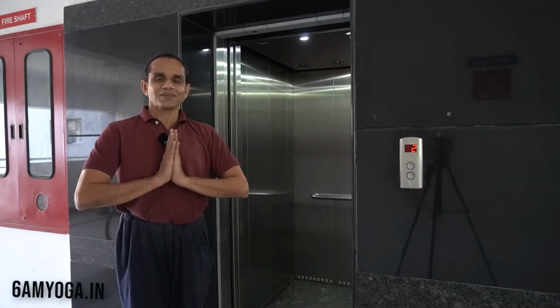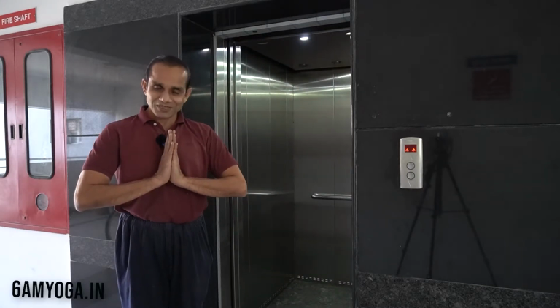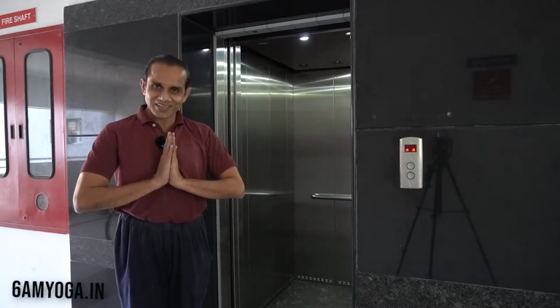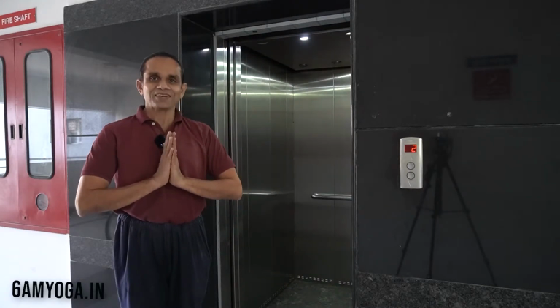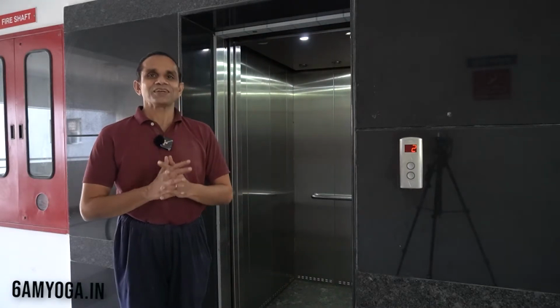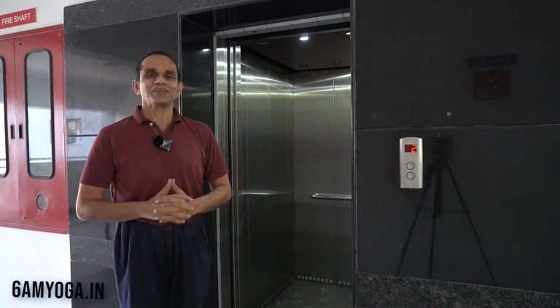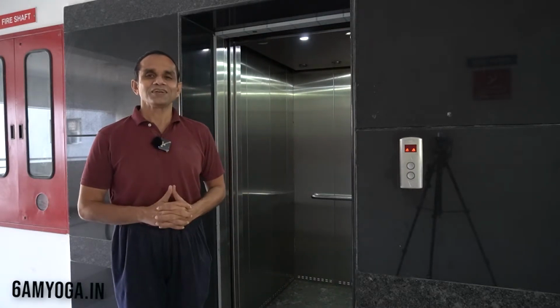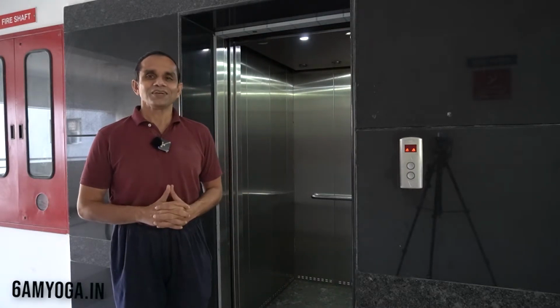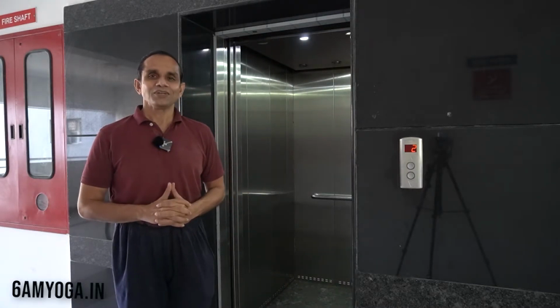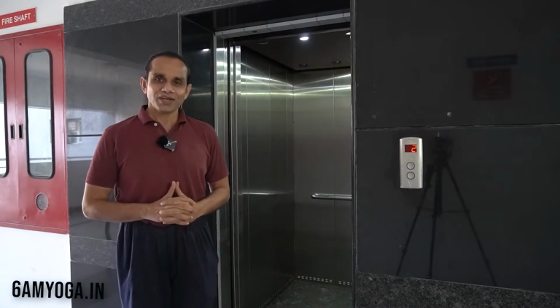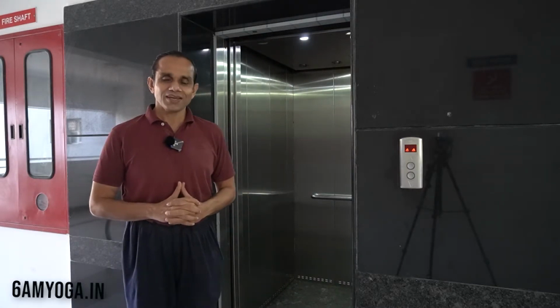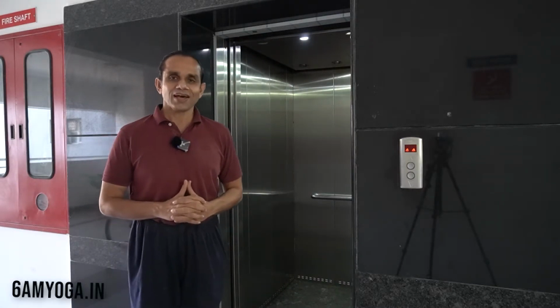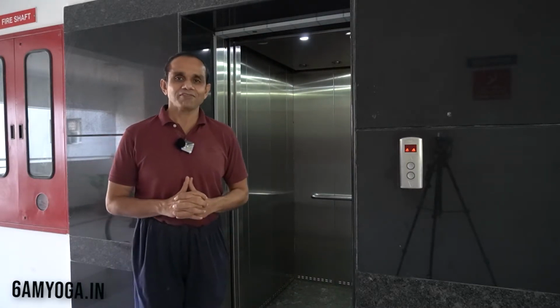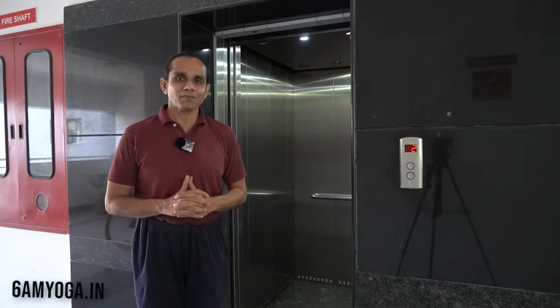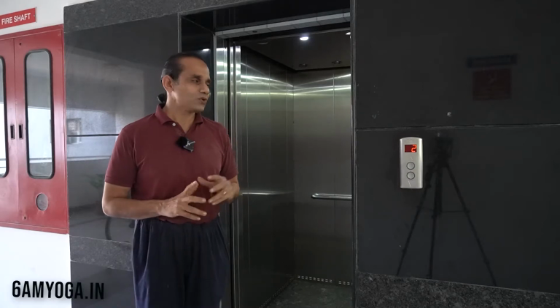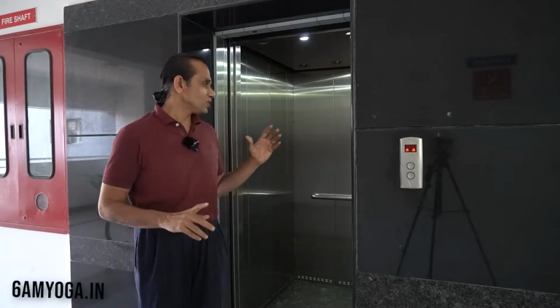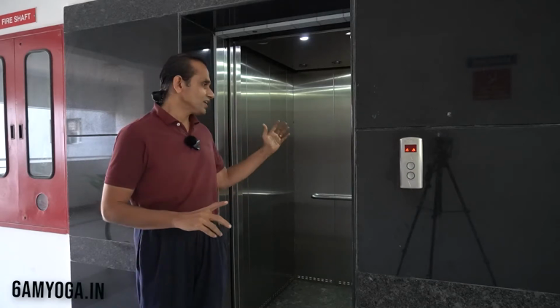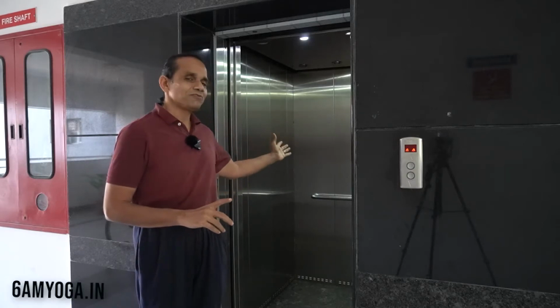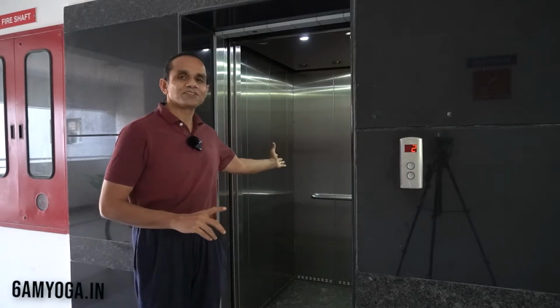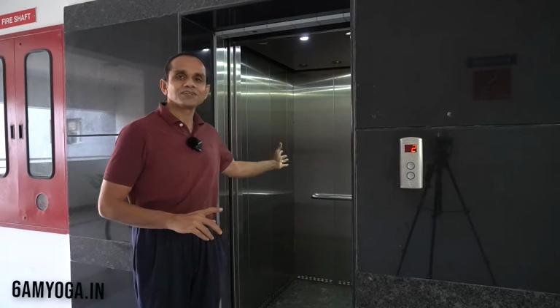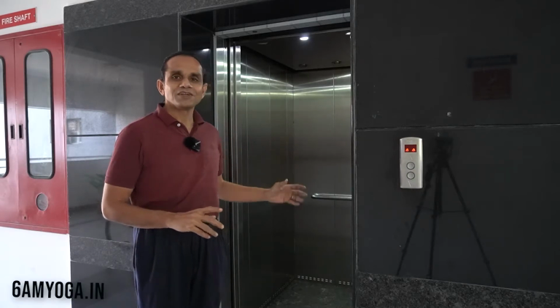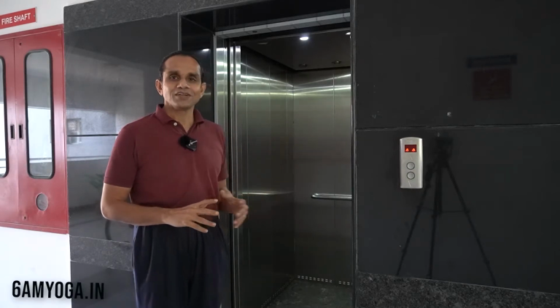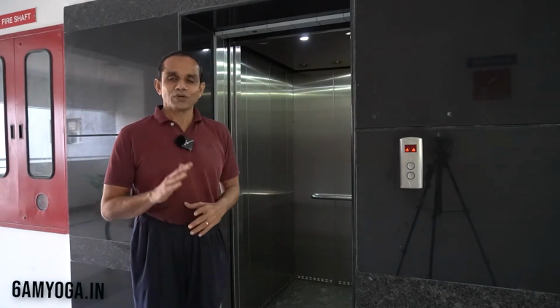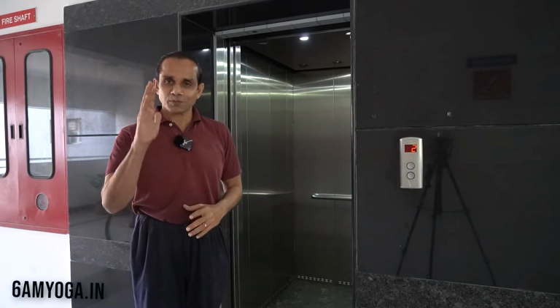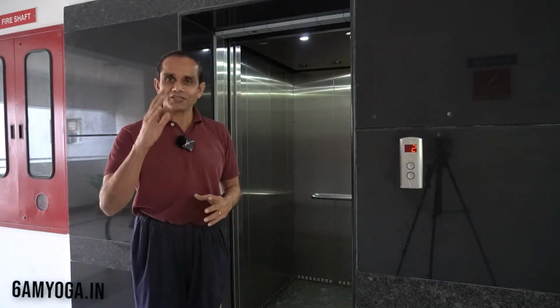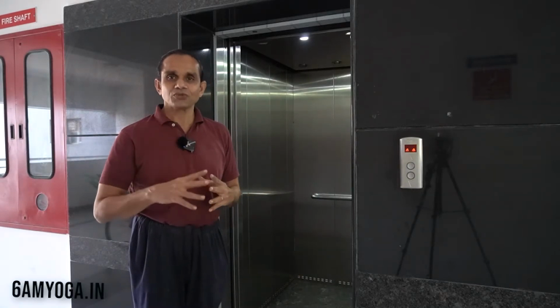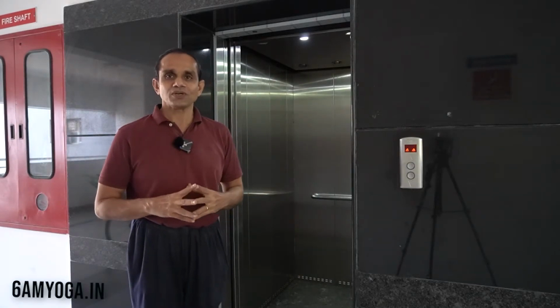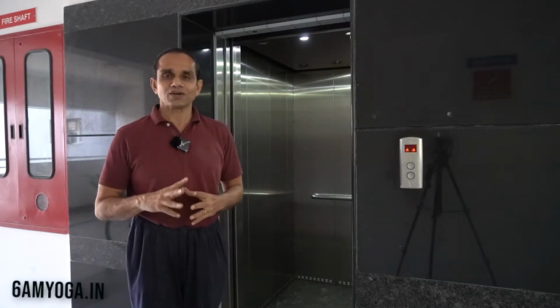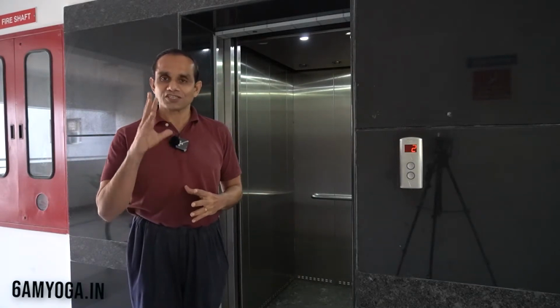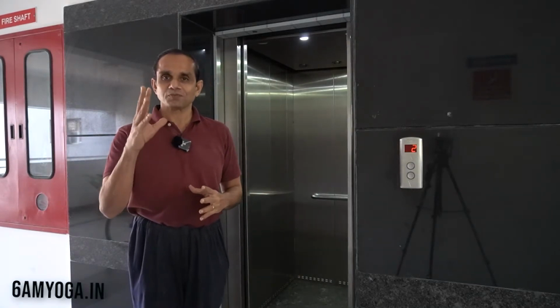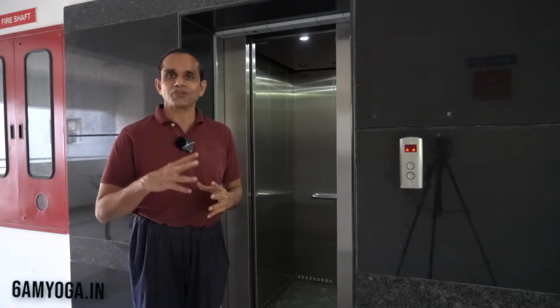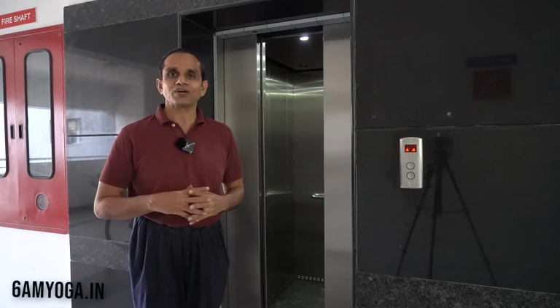Namaste! Today I have come to a lift to explain to you a concept in yoga.